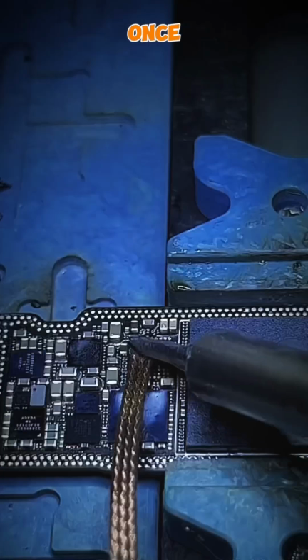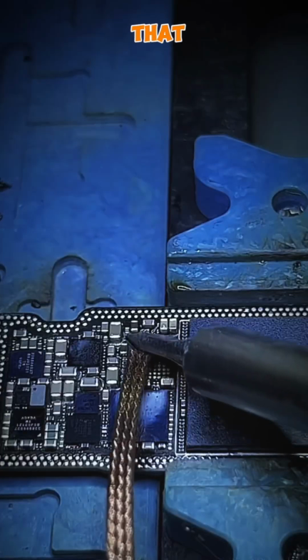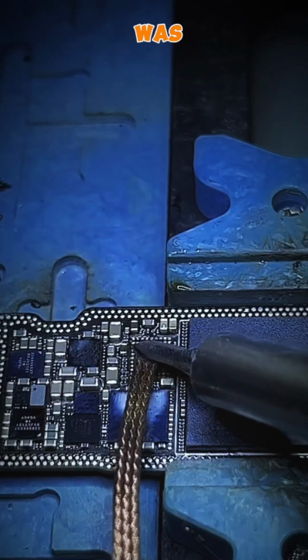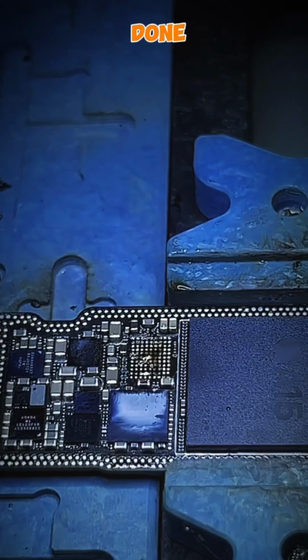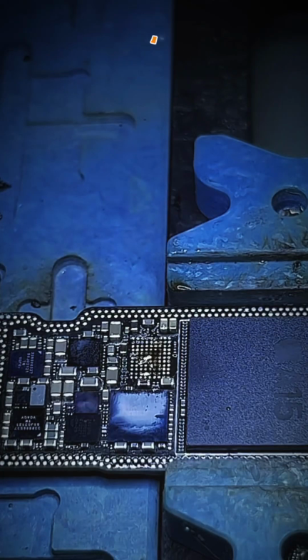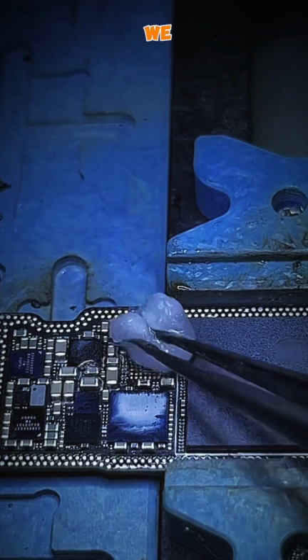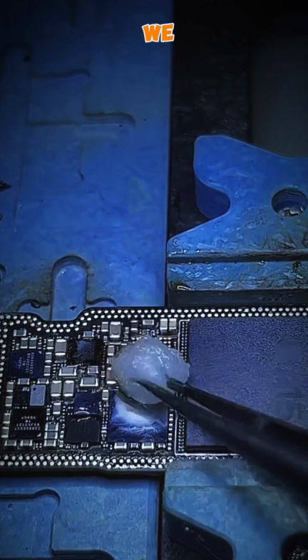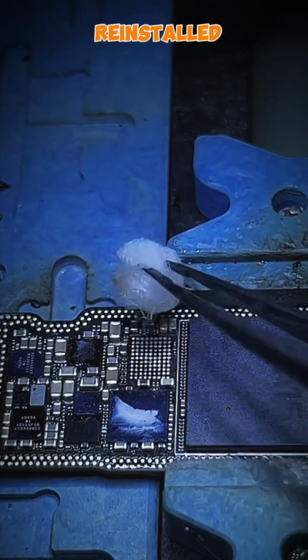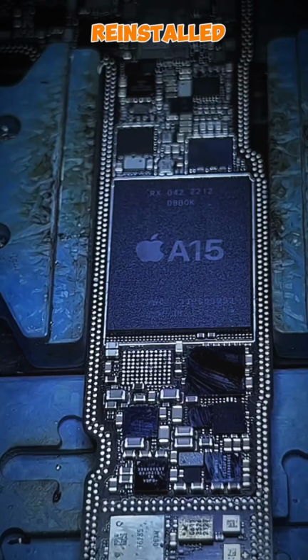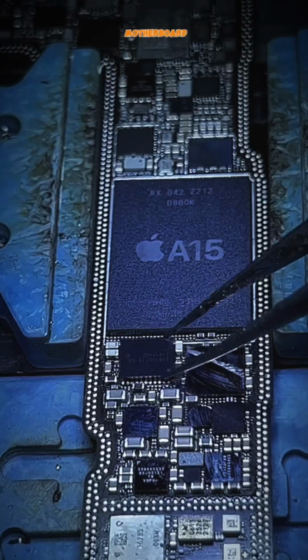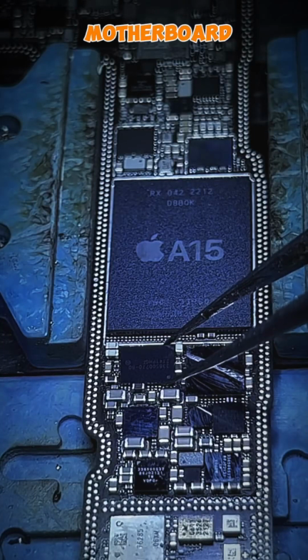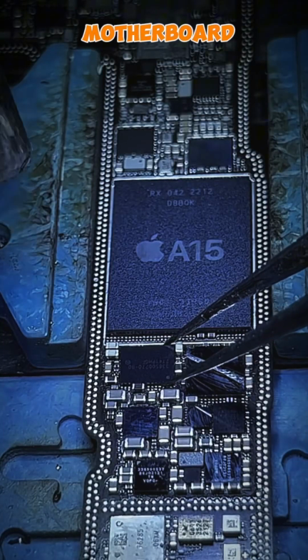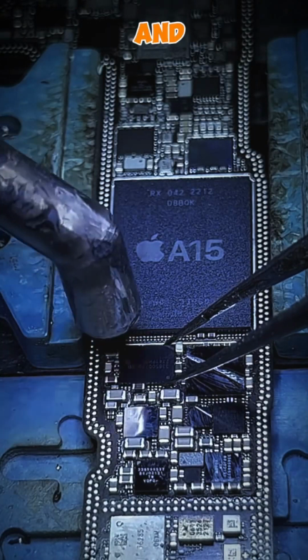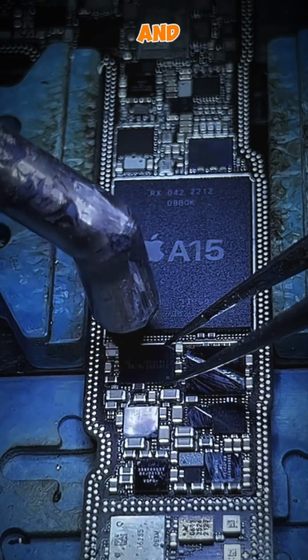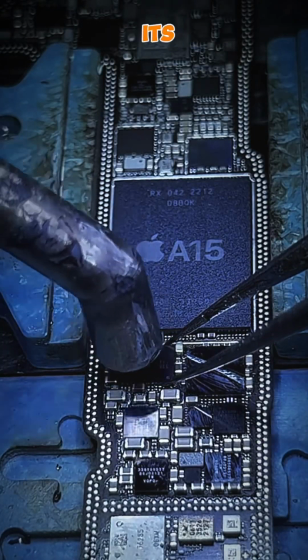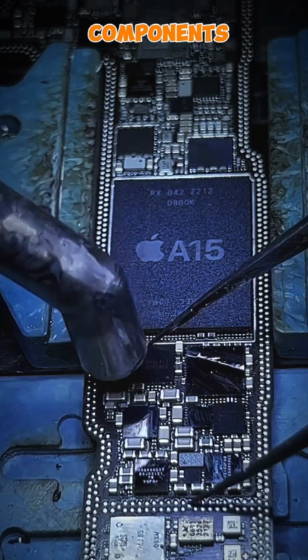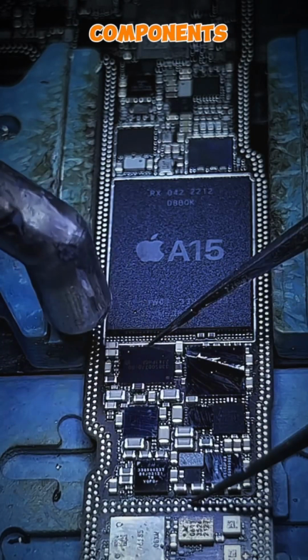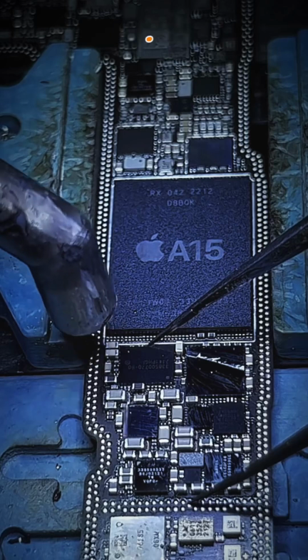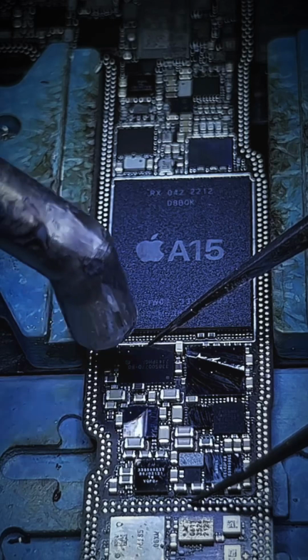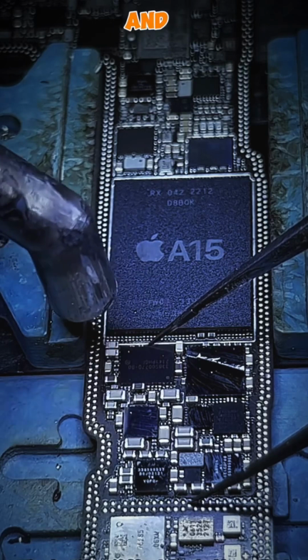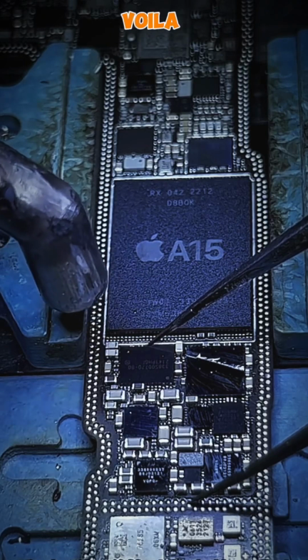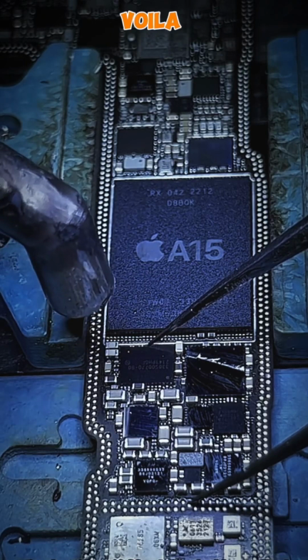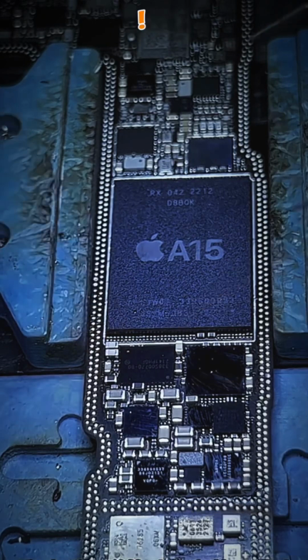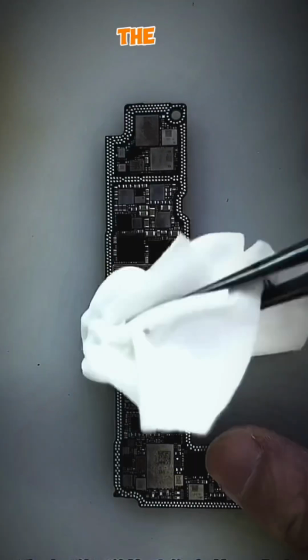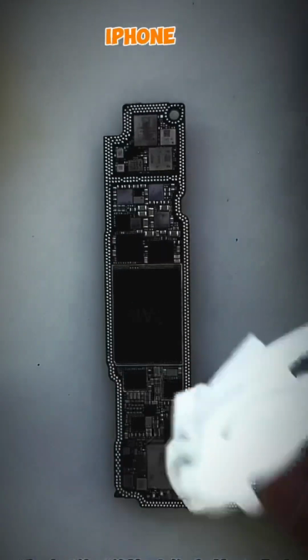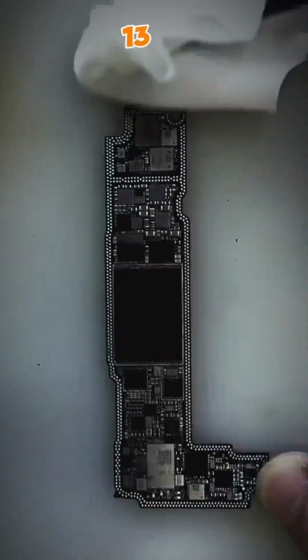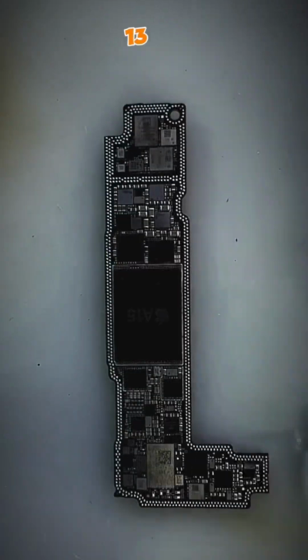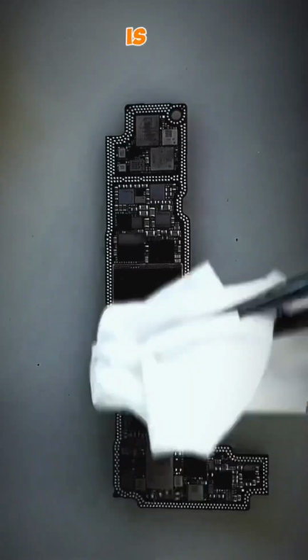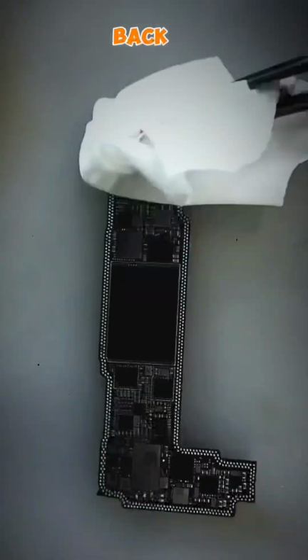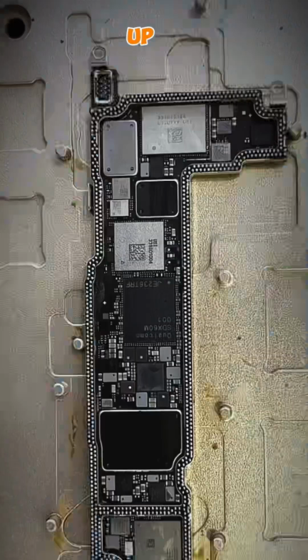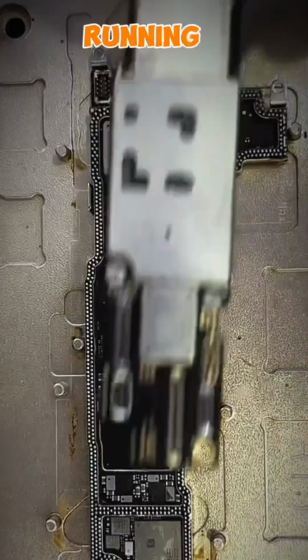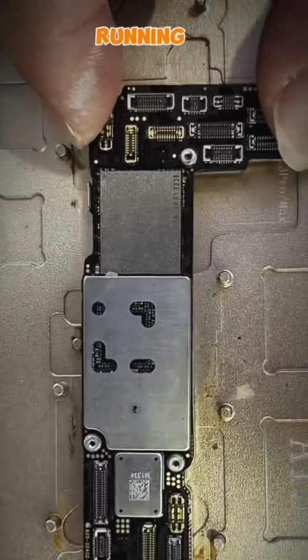Once that was done, we reinstalled the motherboard and its components. And voila, the iPhone 13 is back up and running.